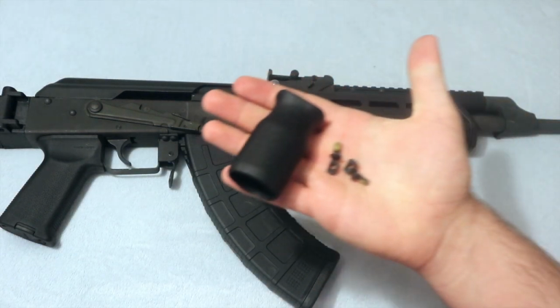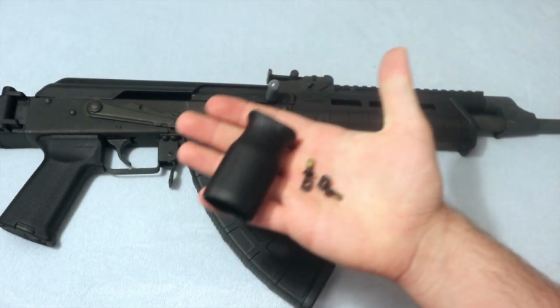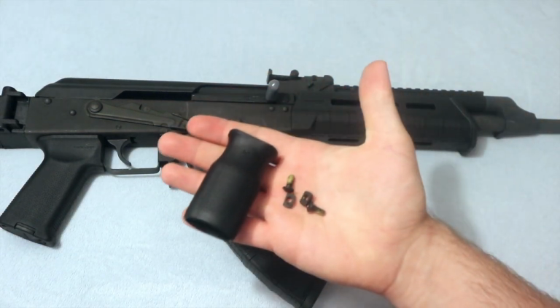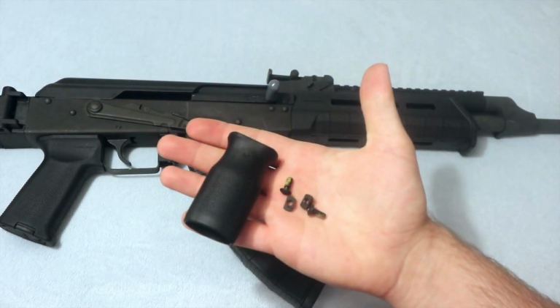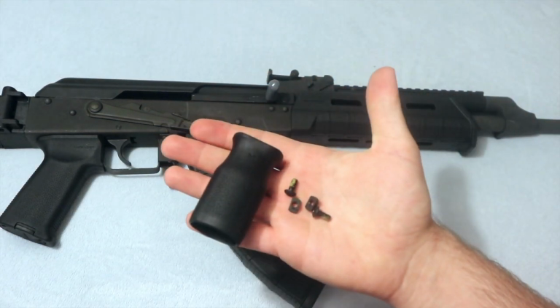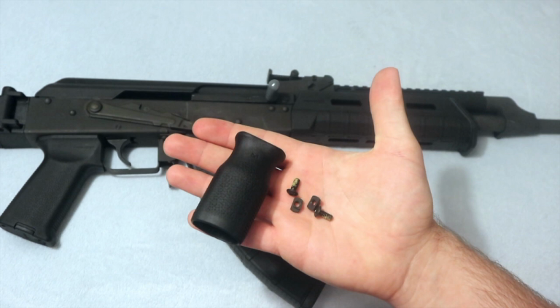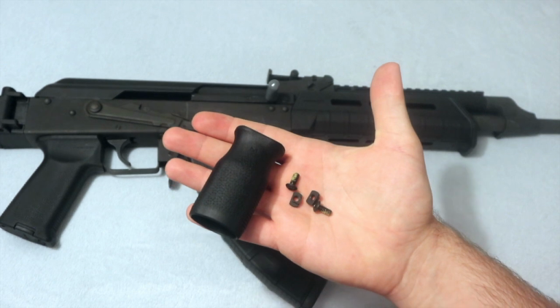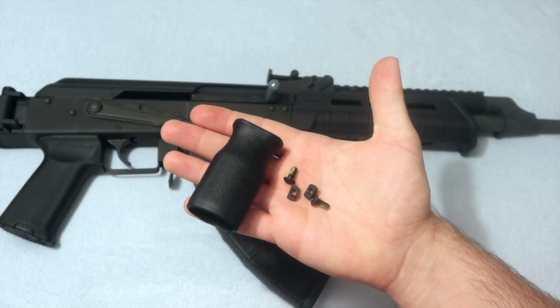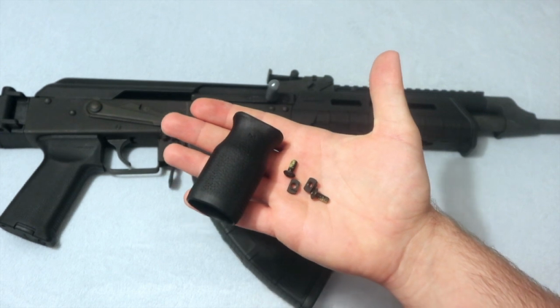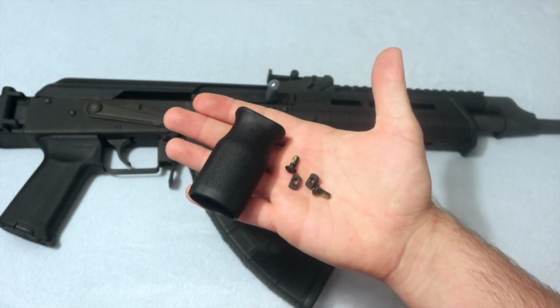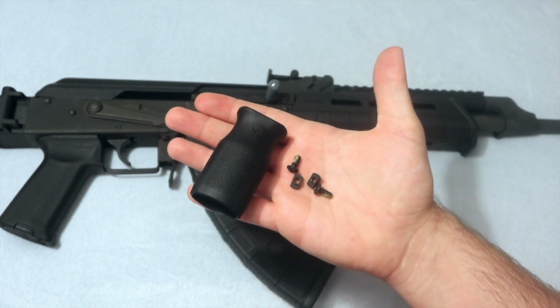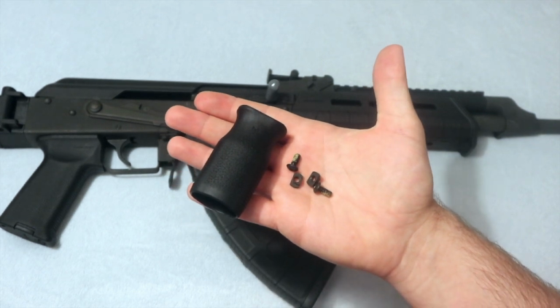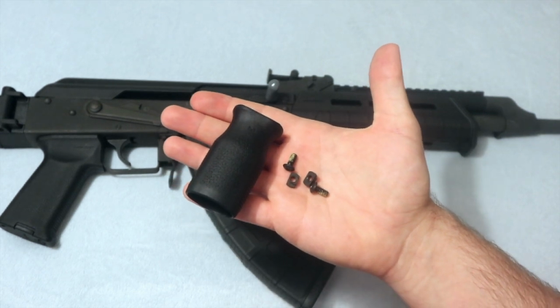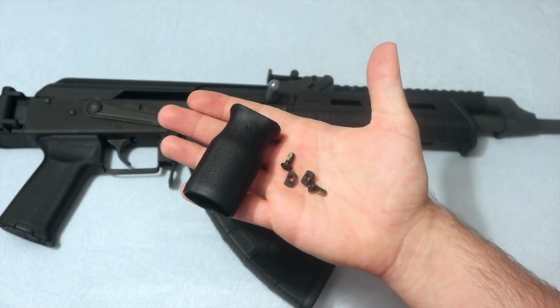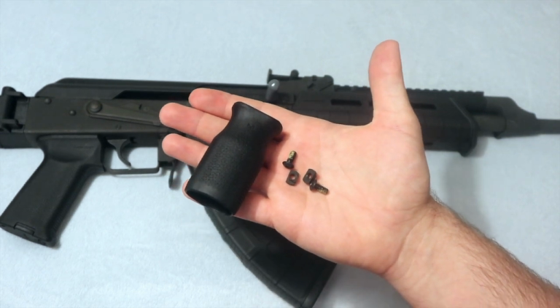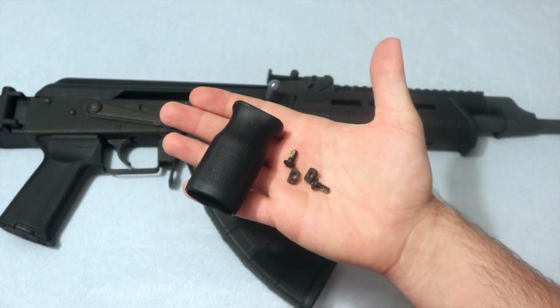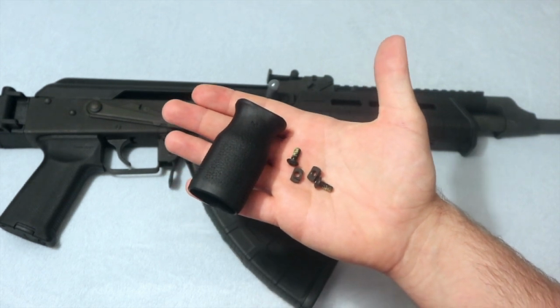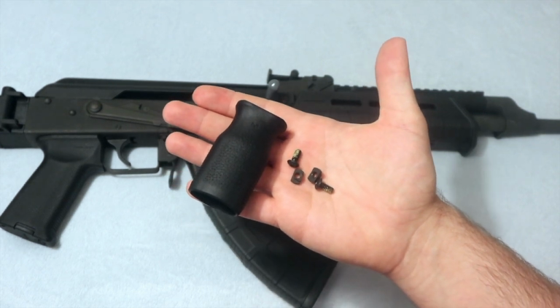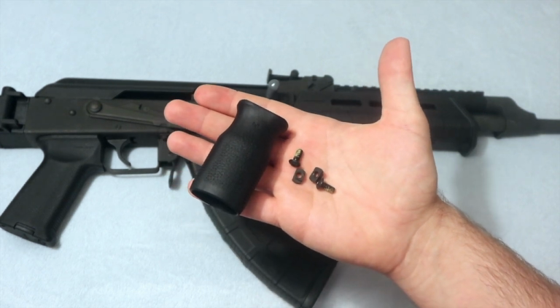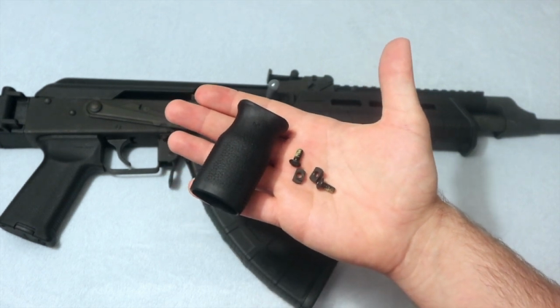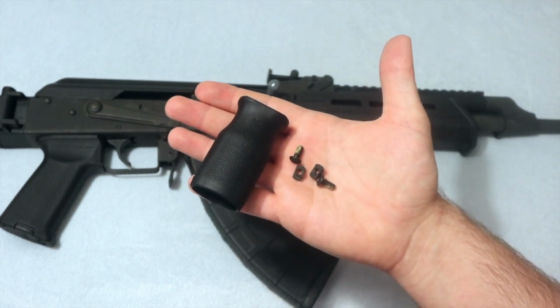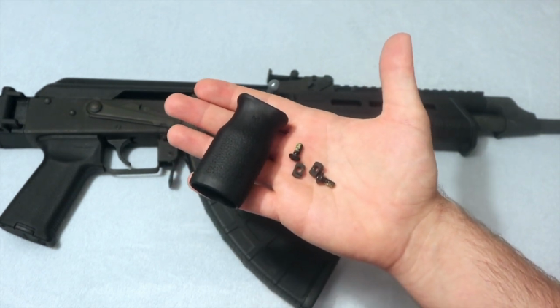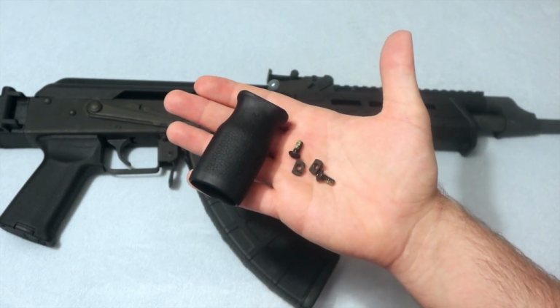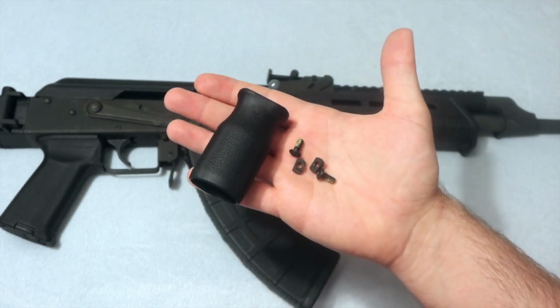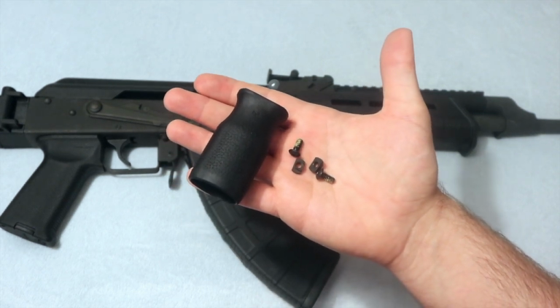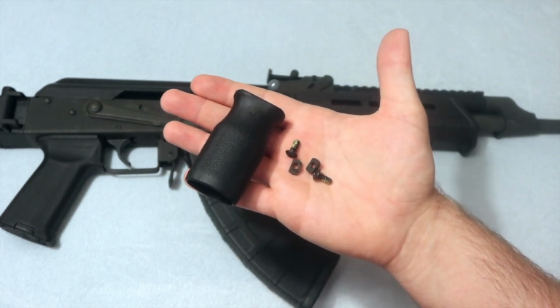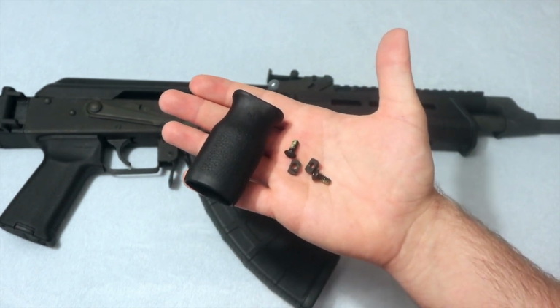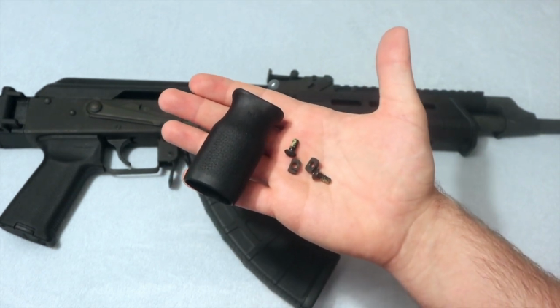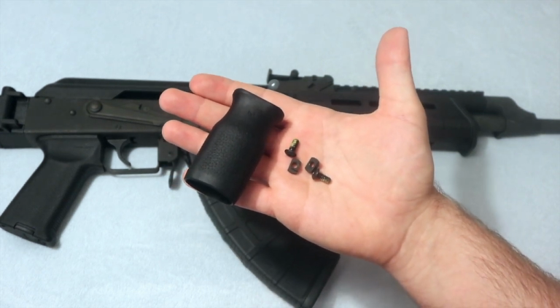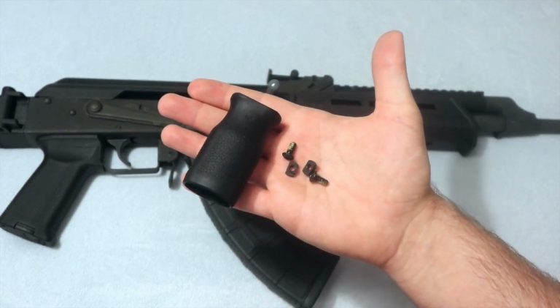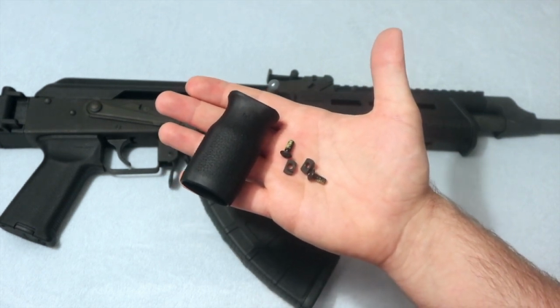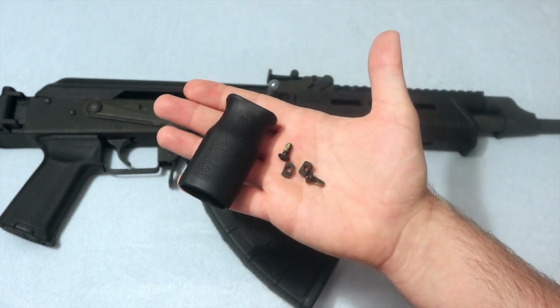So it comes with the grip, the two screws, and the T-nuts.